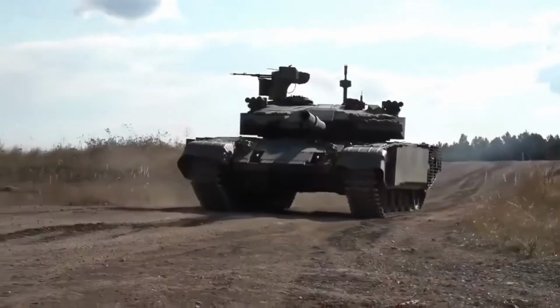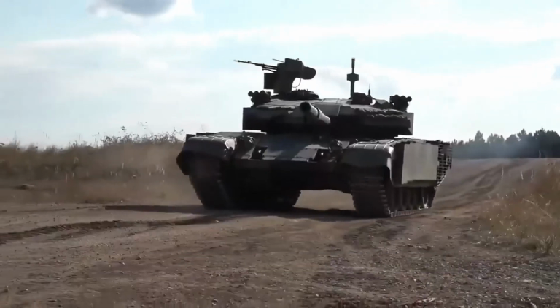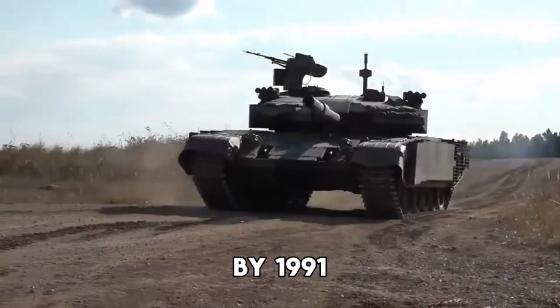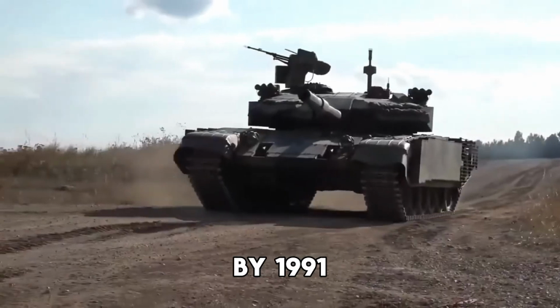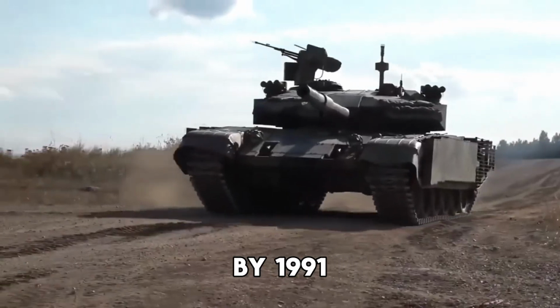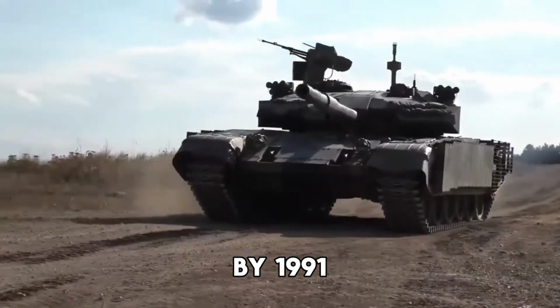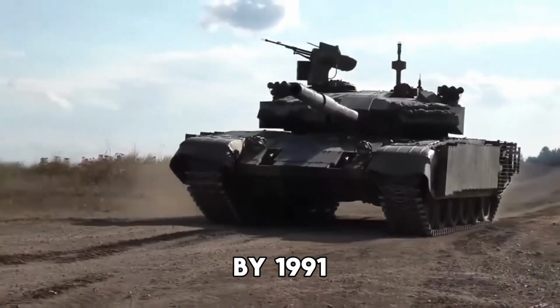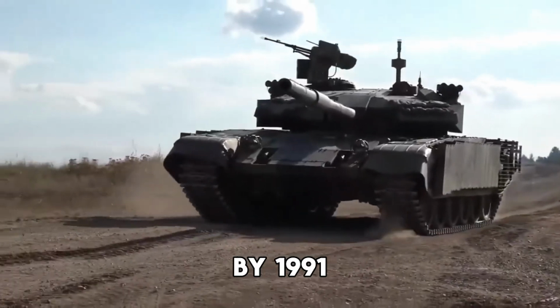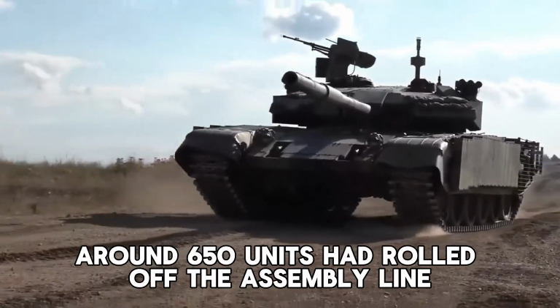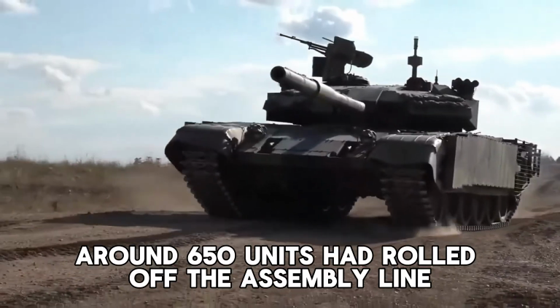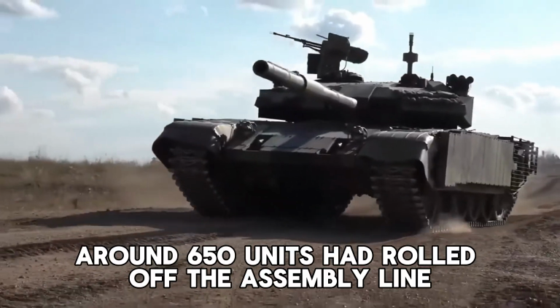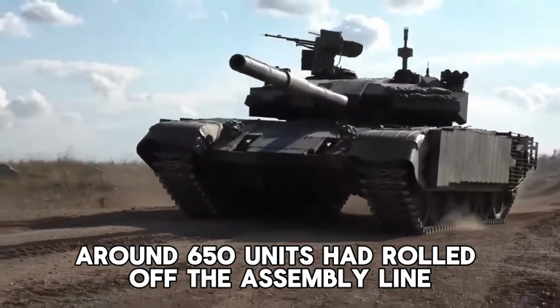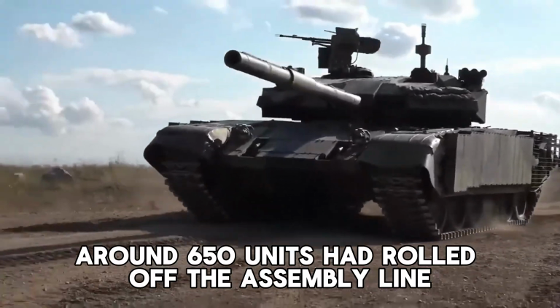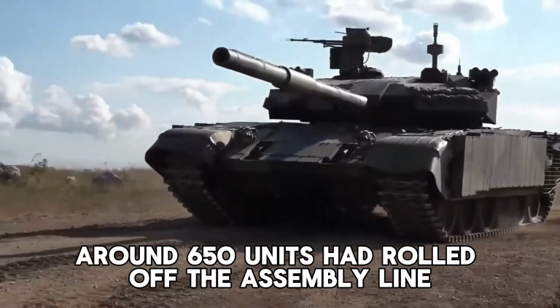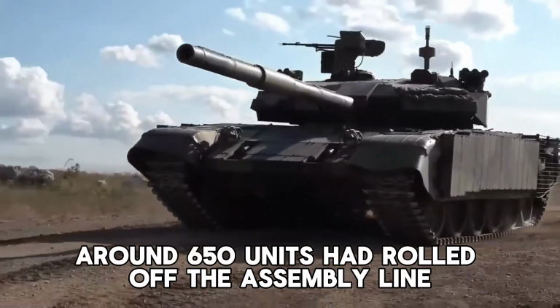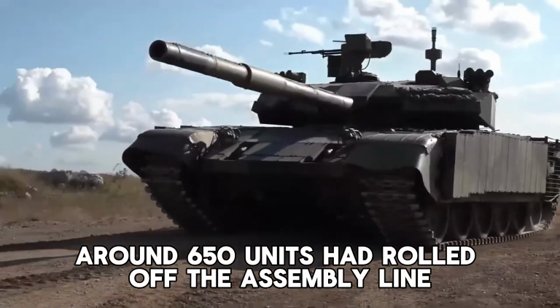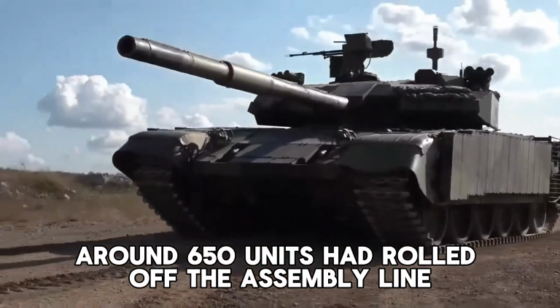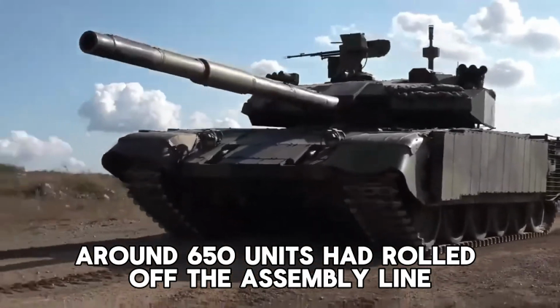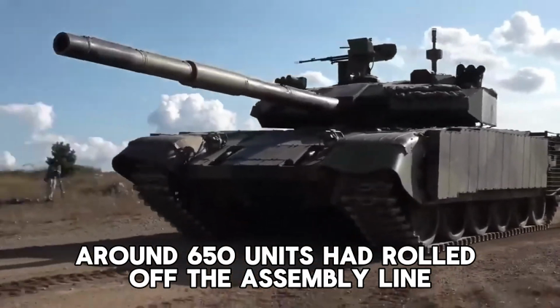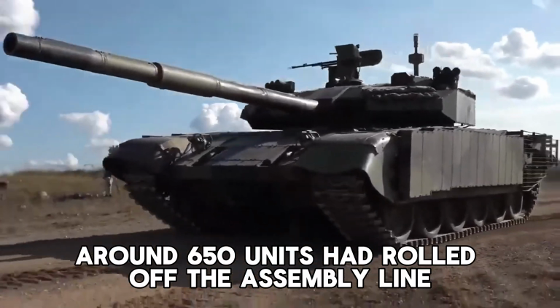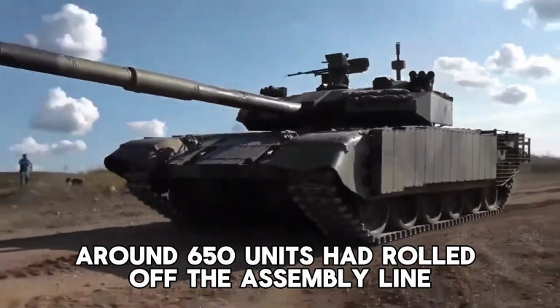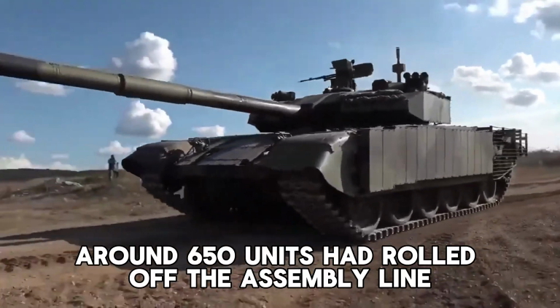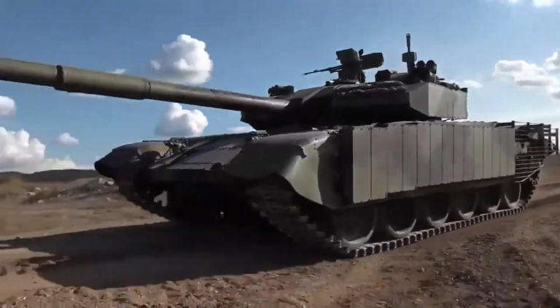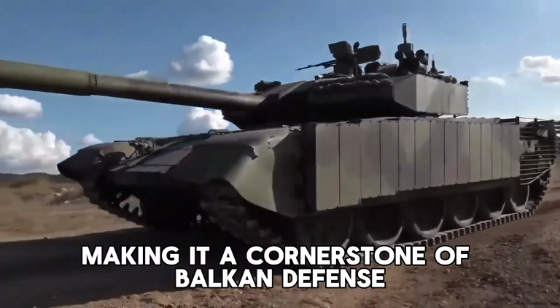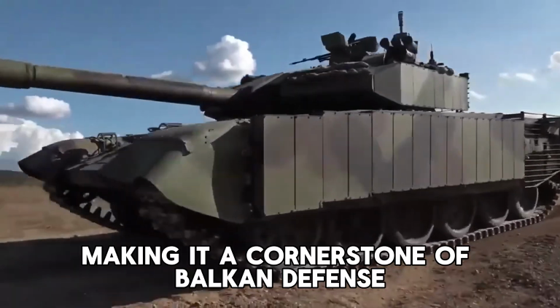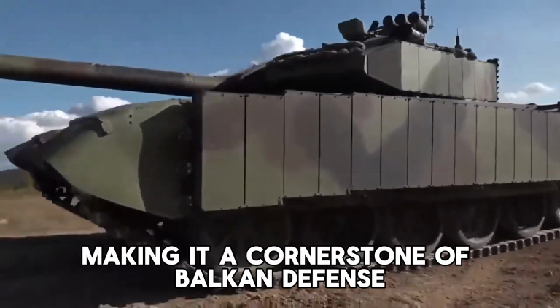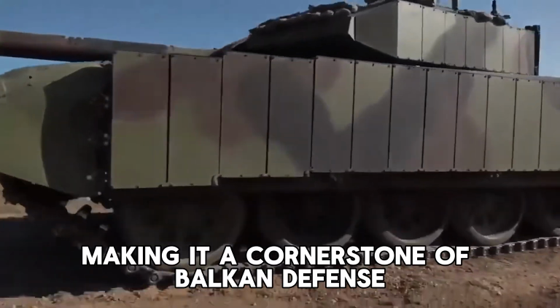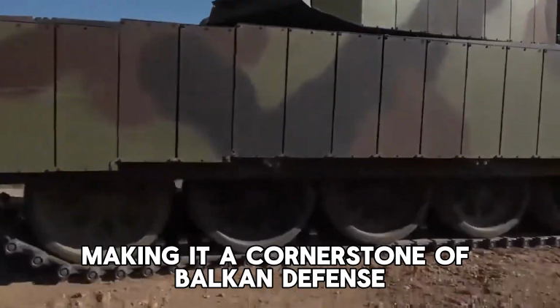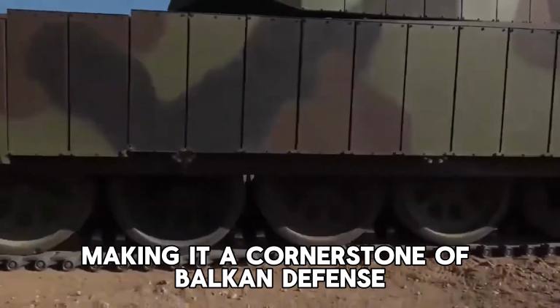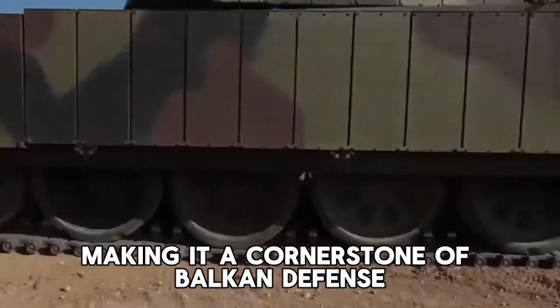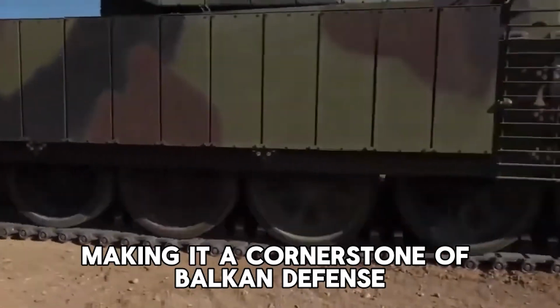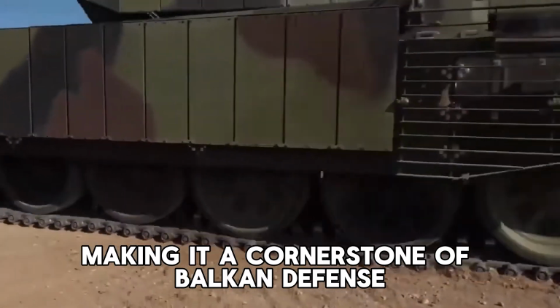By 1991, around 650 units had rolled off the assembly line, making it a cornerstone of Balkan defense.